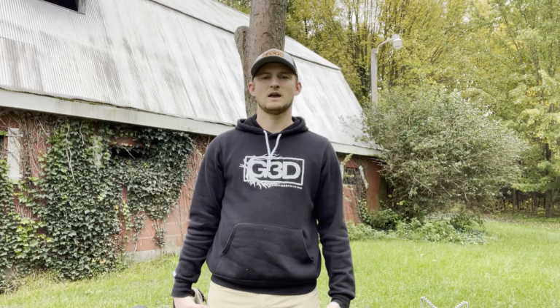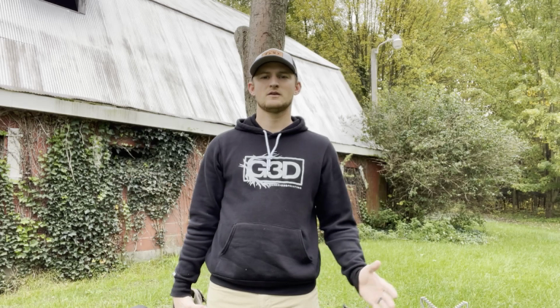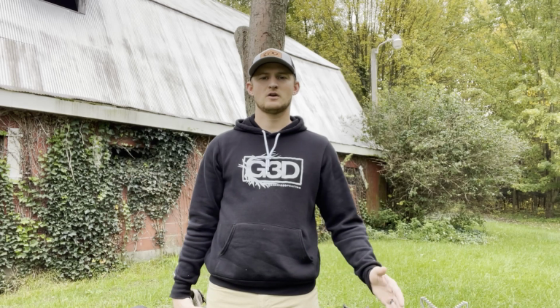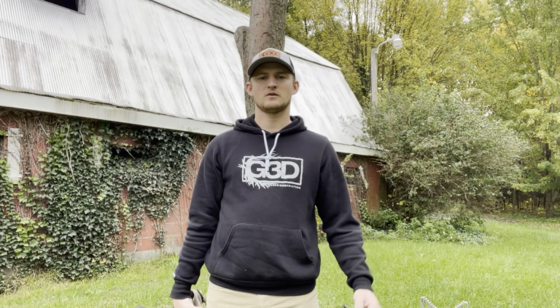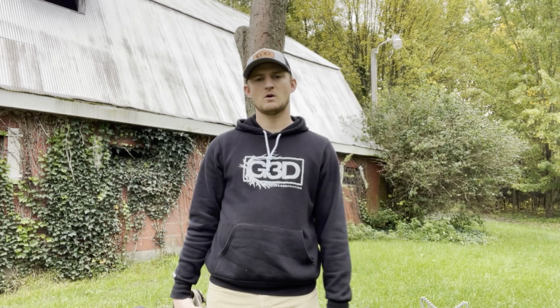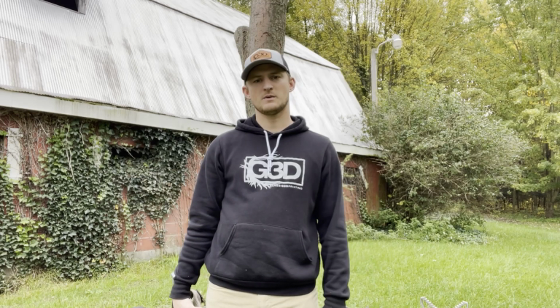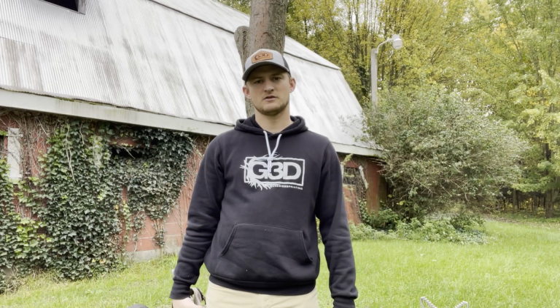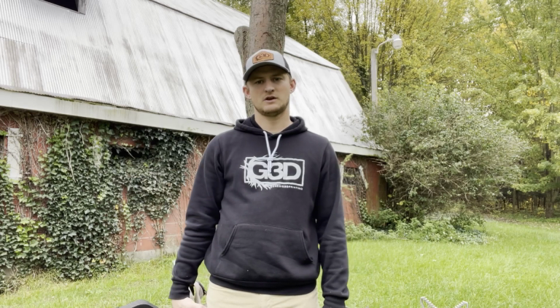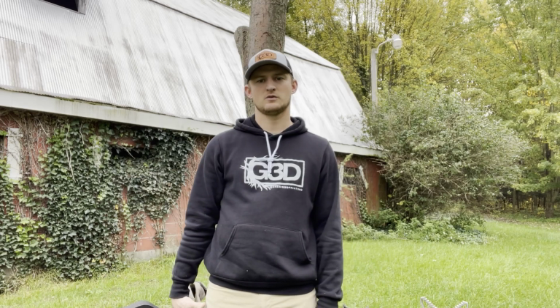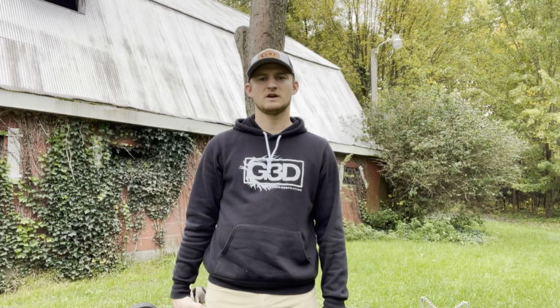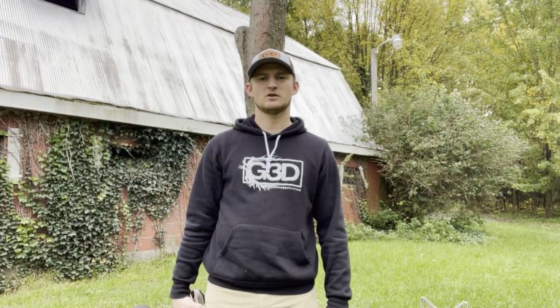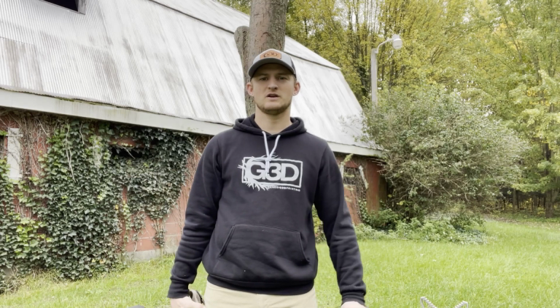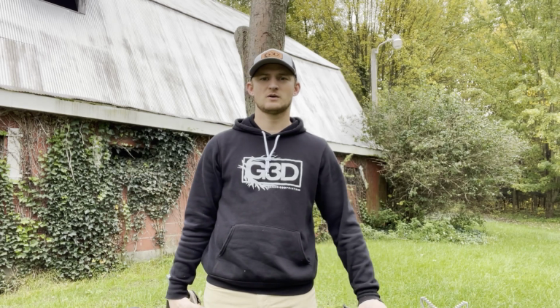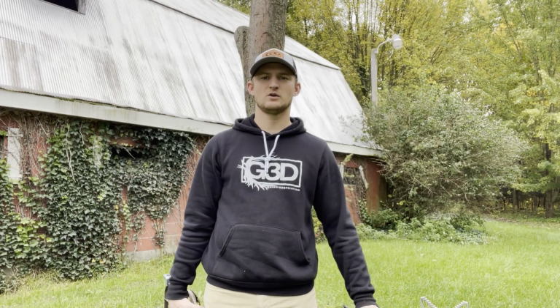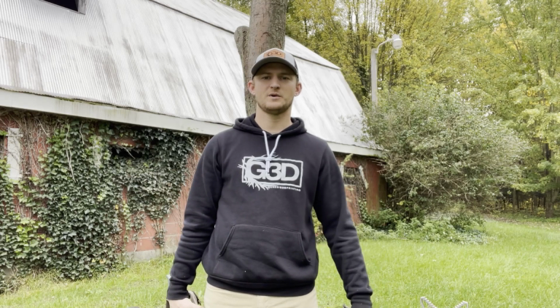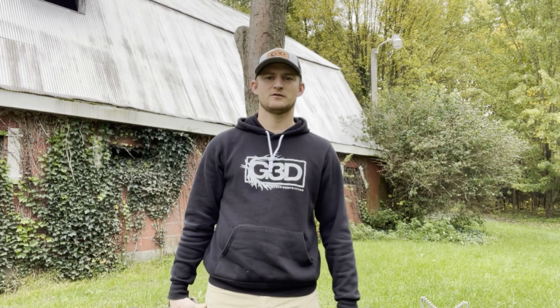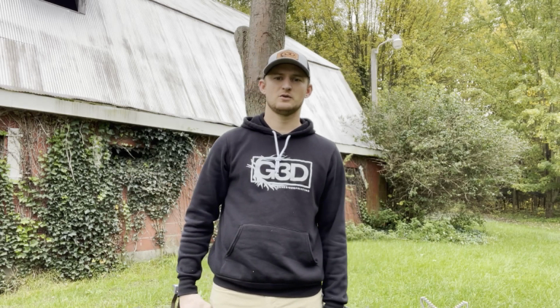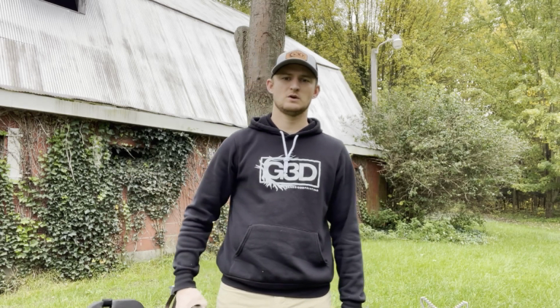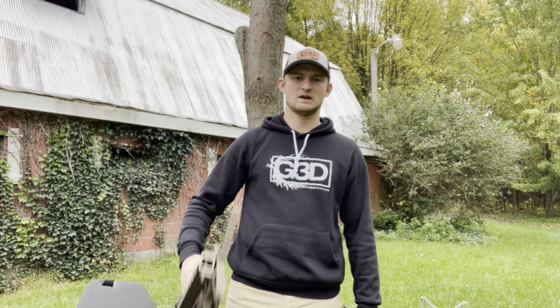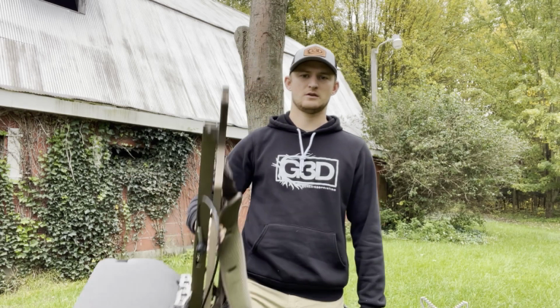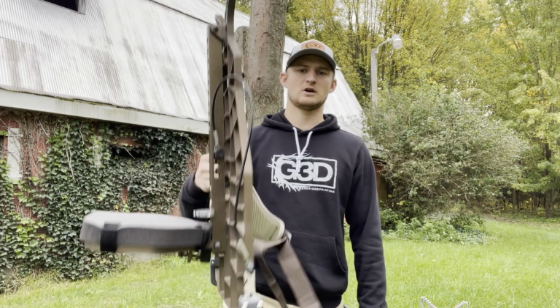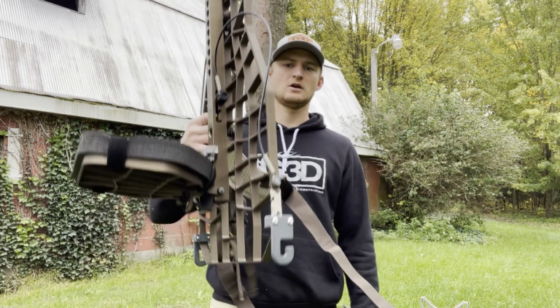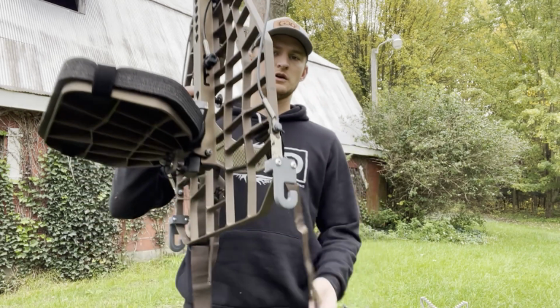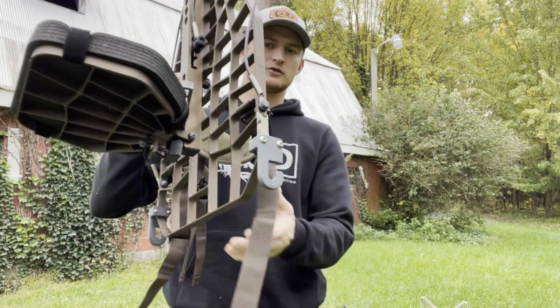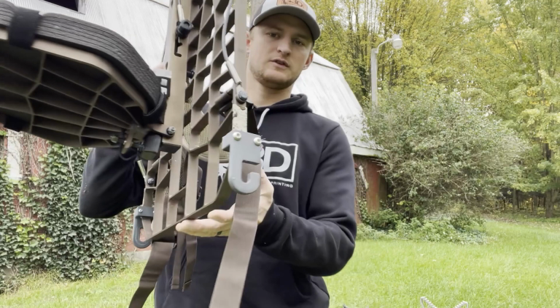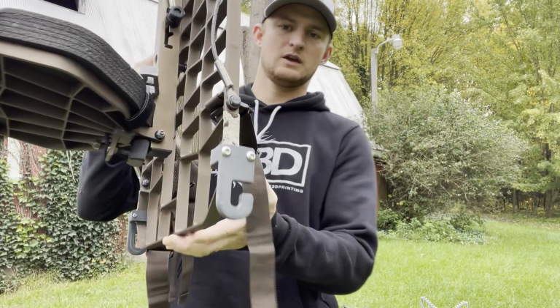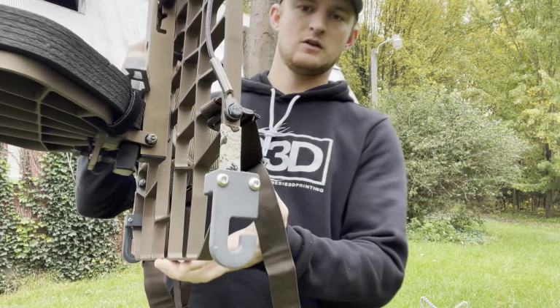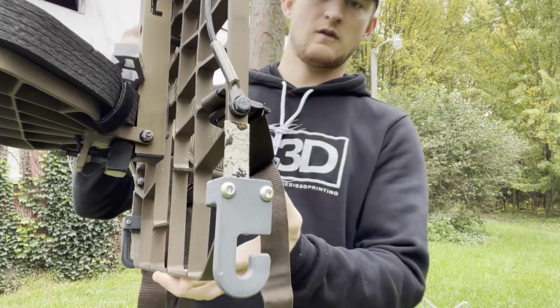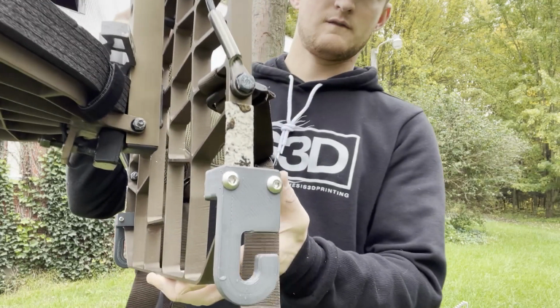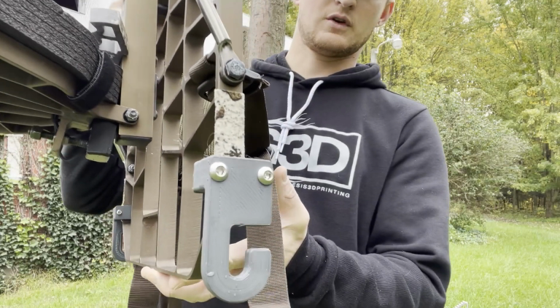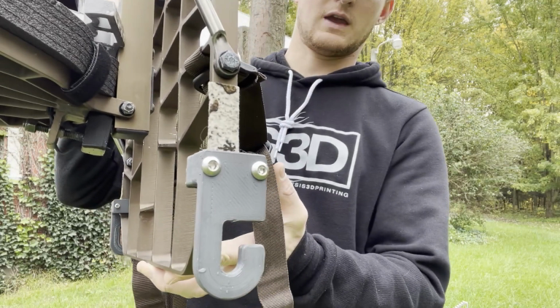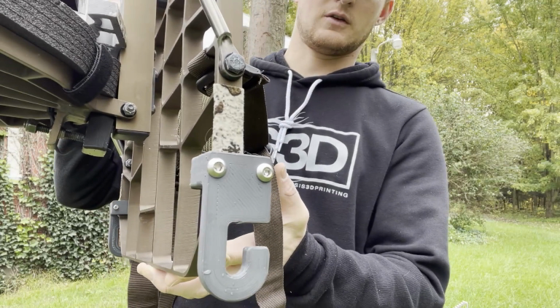Hey guys, it's Austin. Welcome back to the channel. Today we're excited to talk about a new product for you, and that is our Tree Stand Versa Hangers.